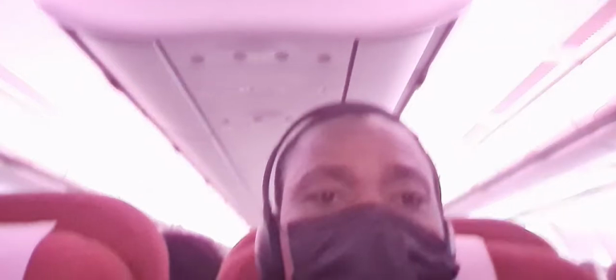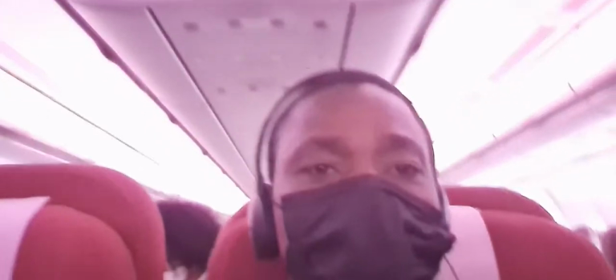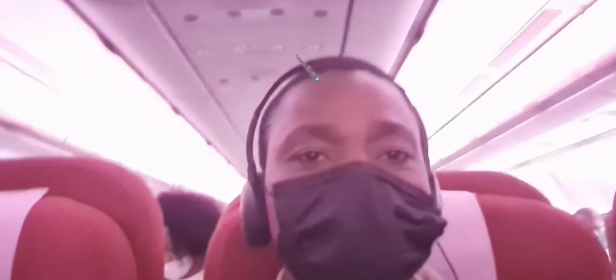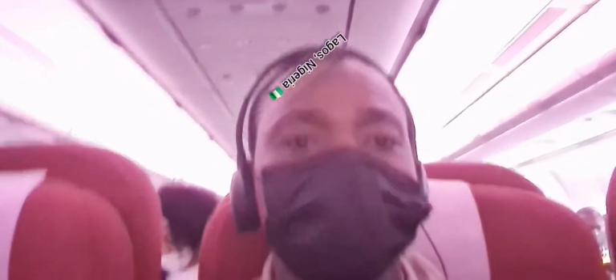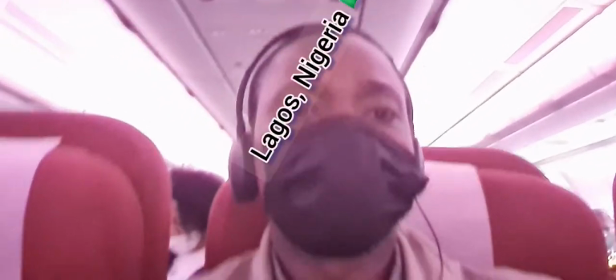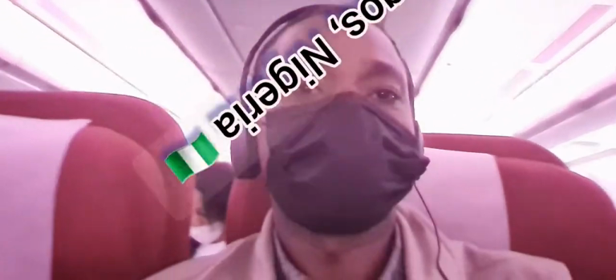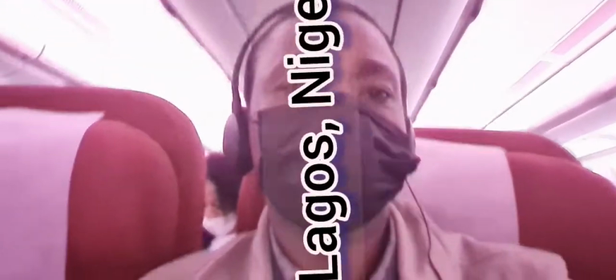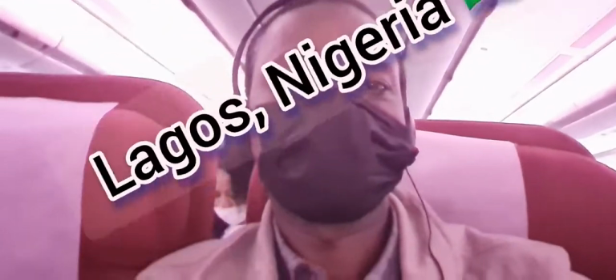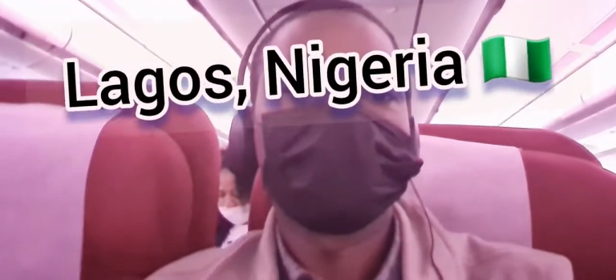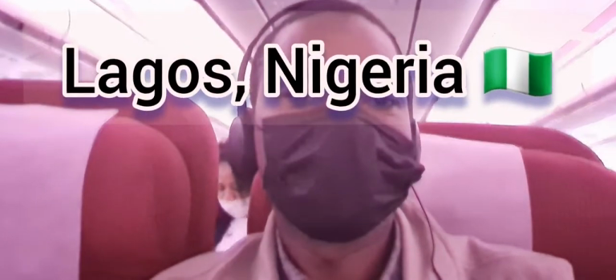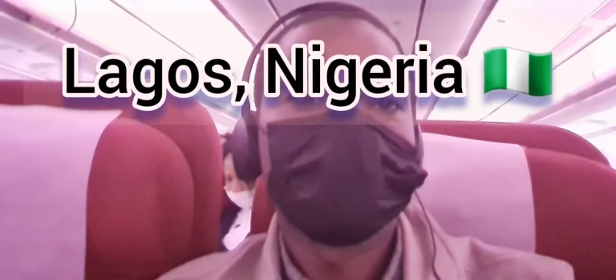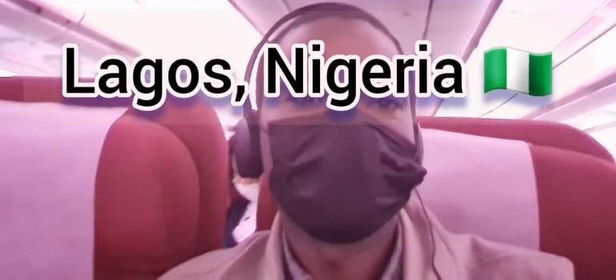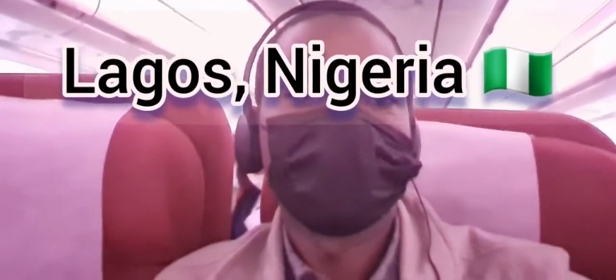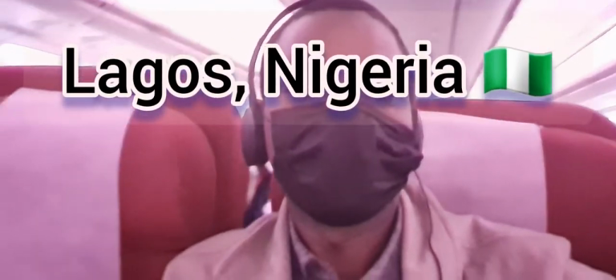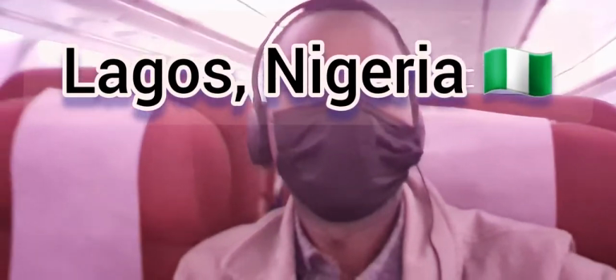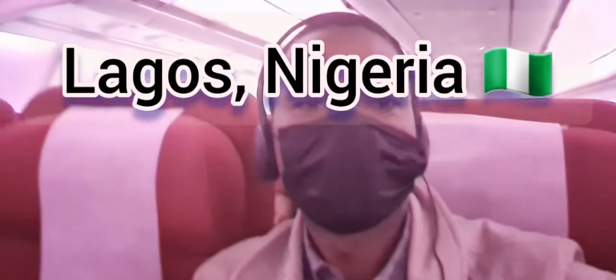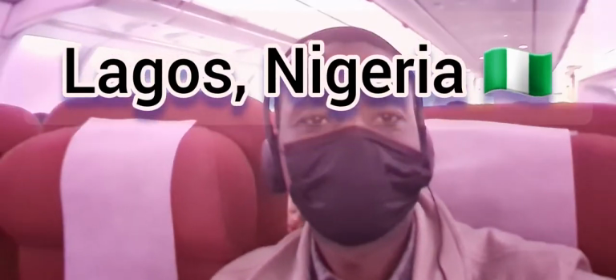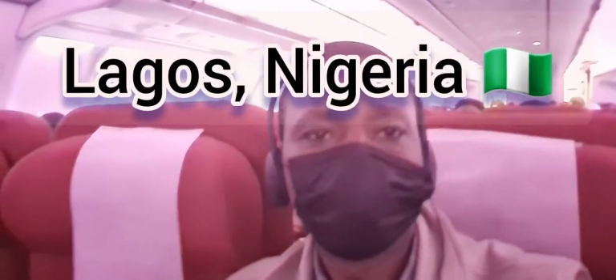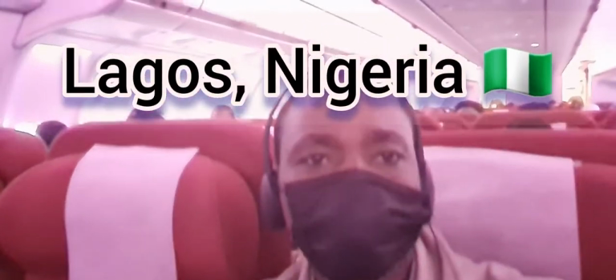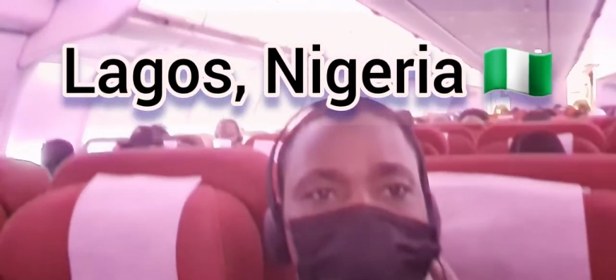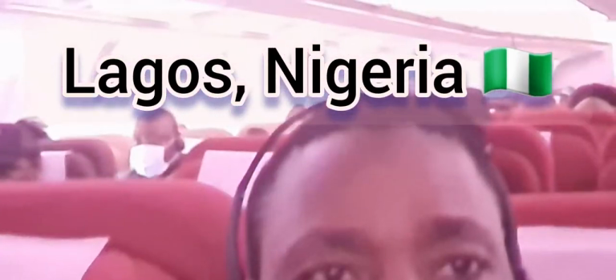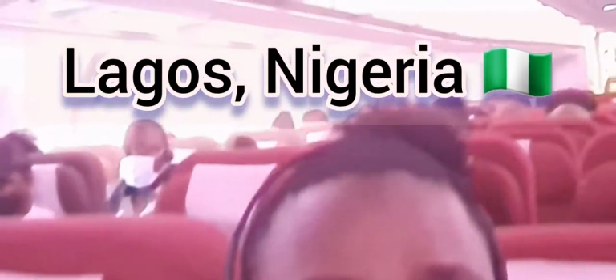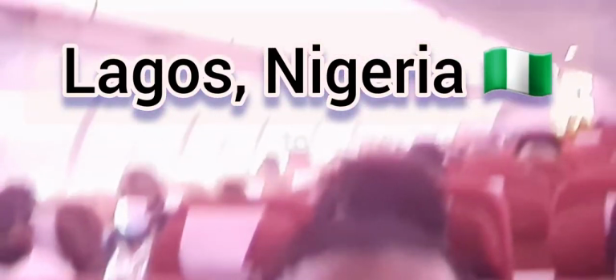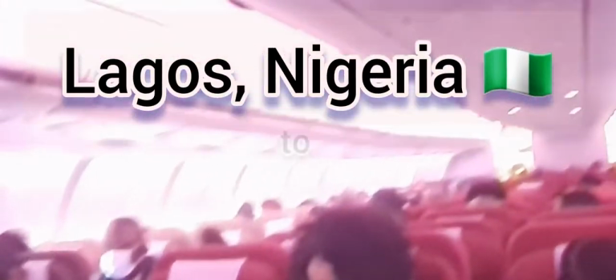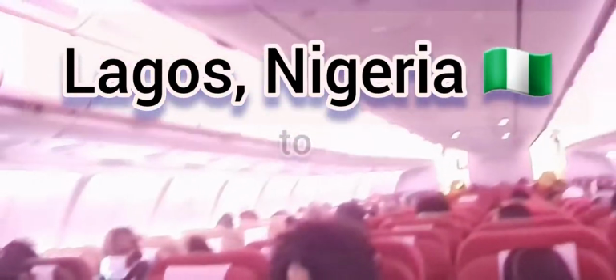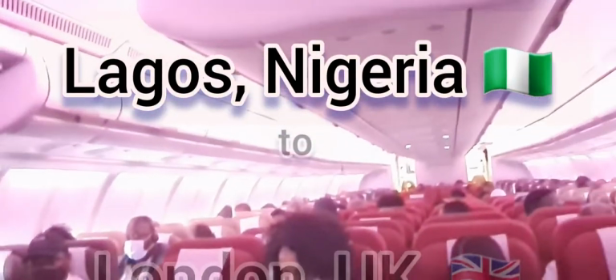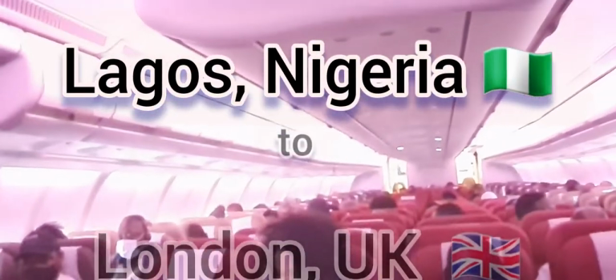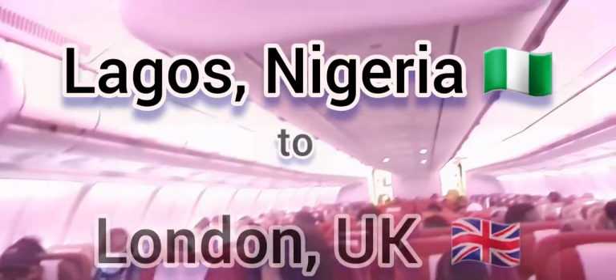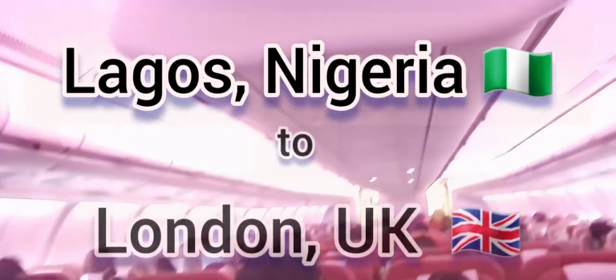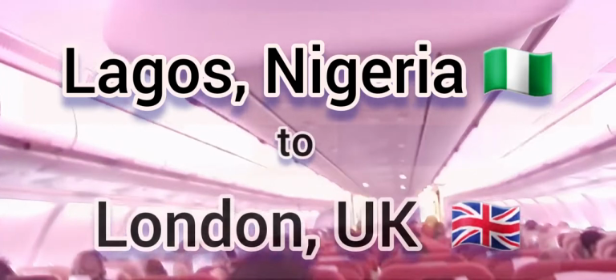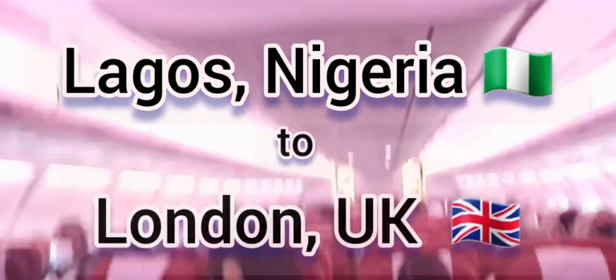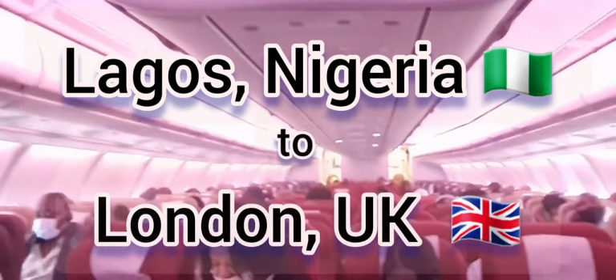Virgin Atlantic service from Lagos. Wherever you're going, do have a safe onward journey and we look forward to welcoming you back on board soon.